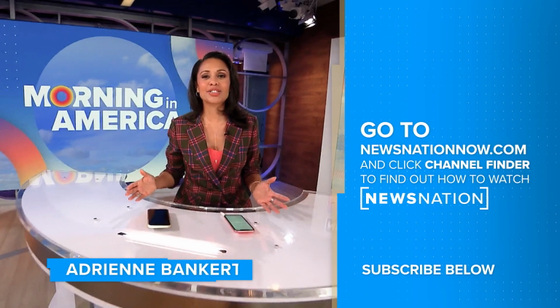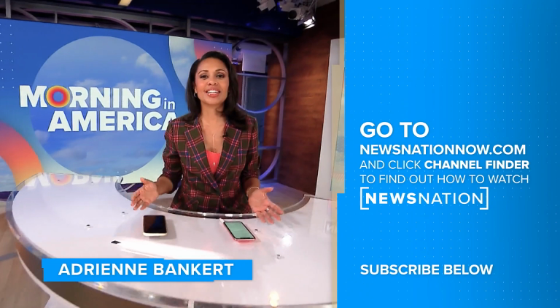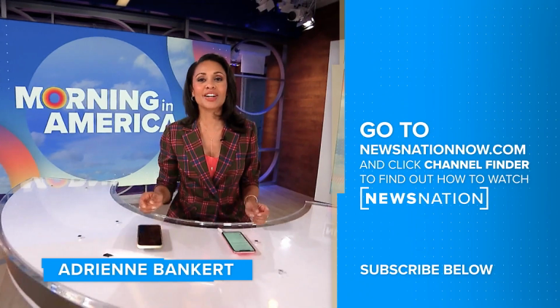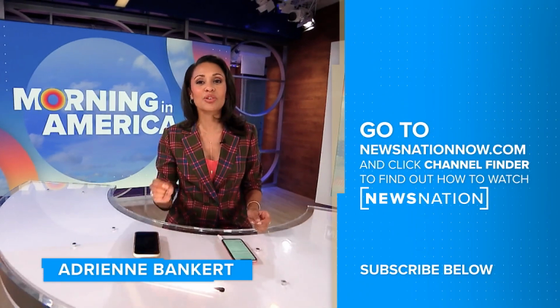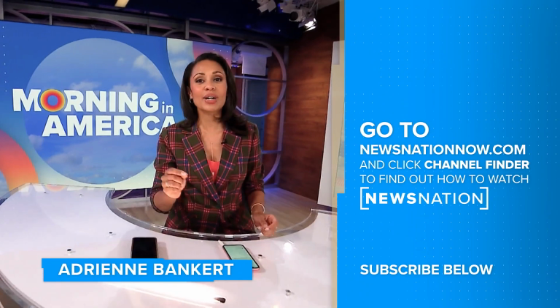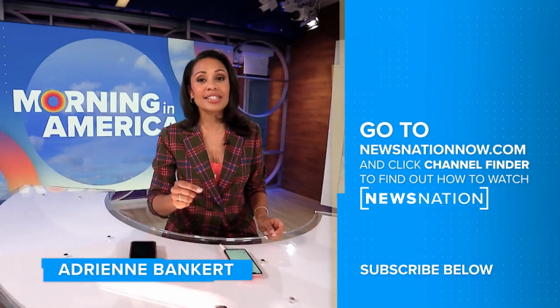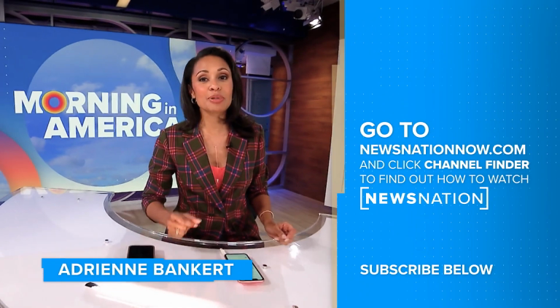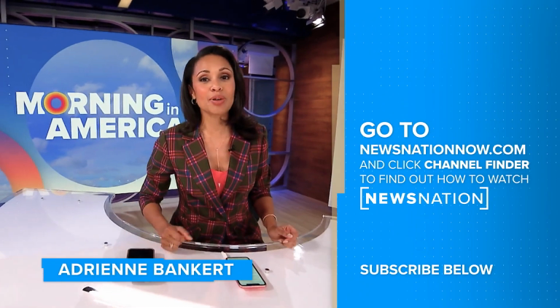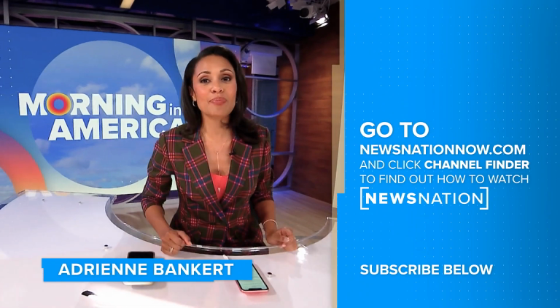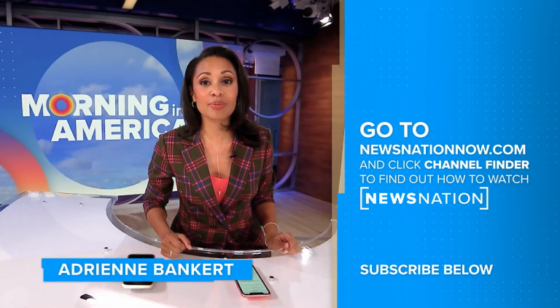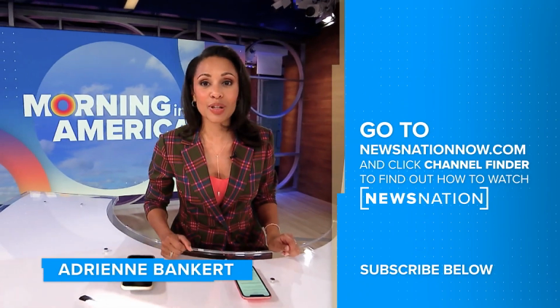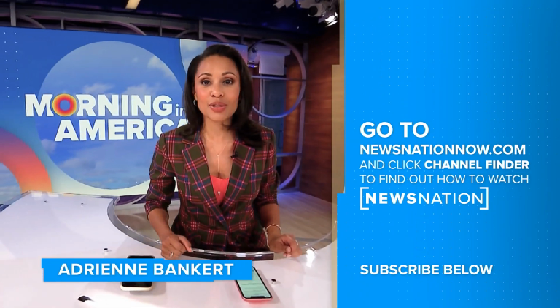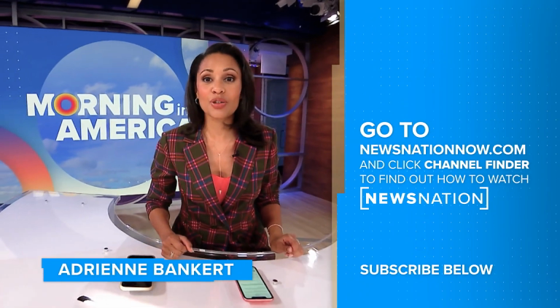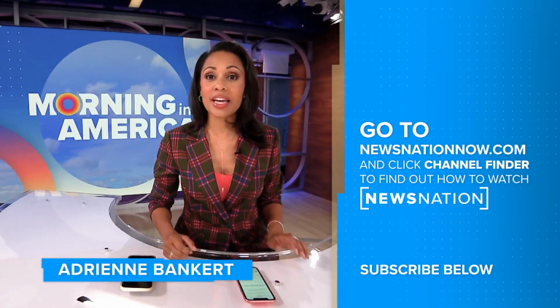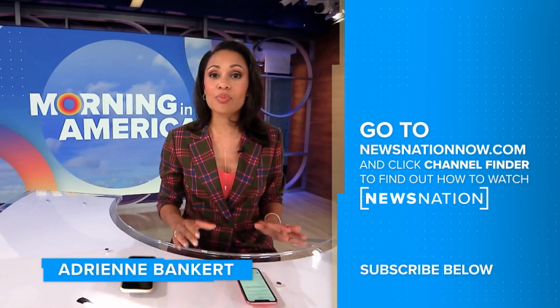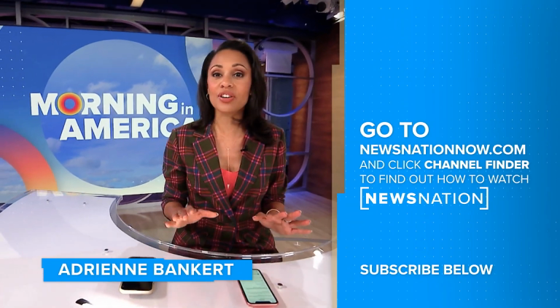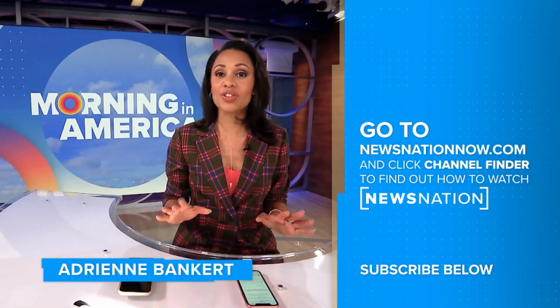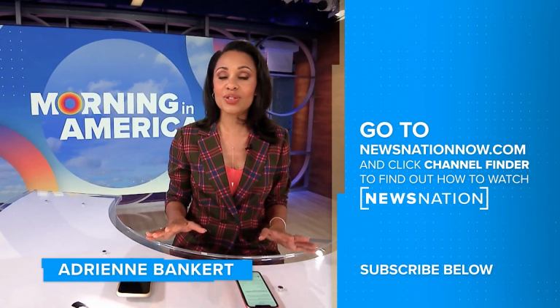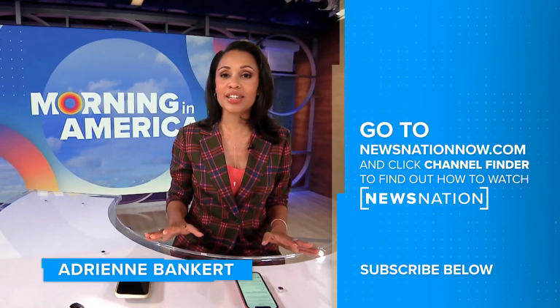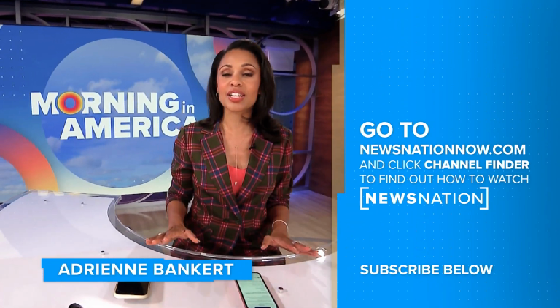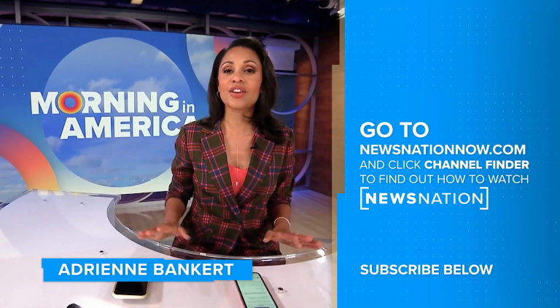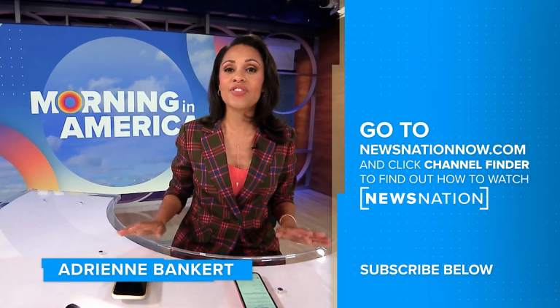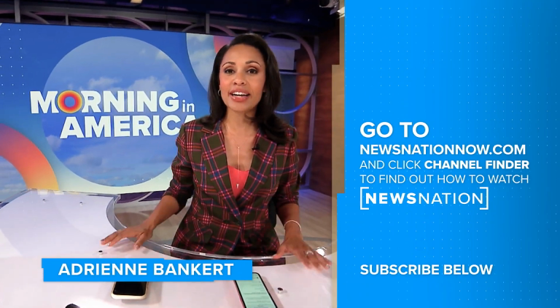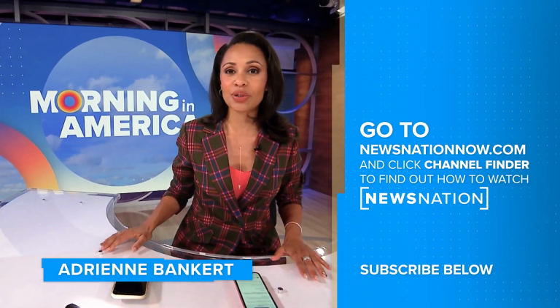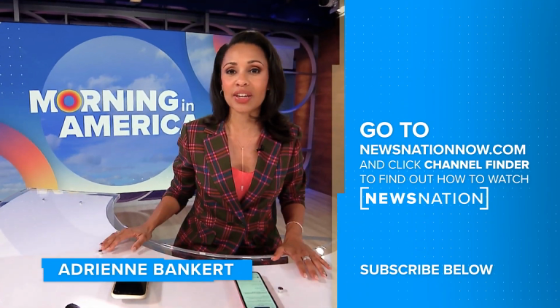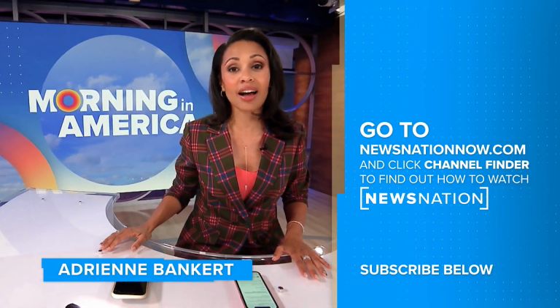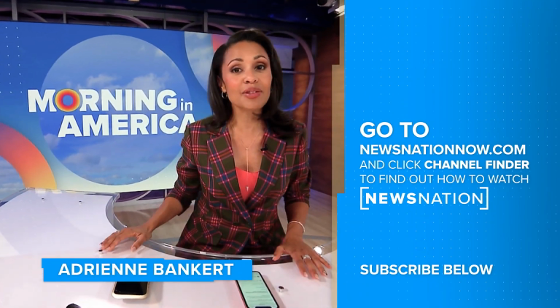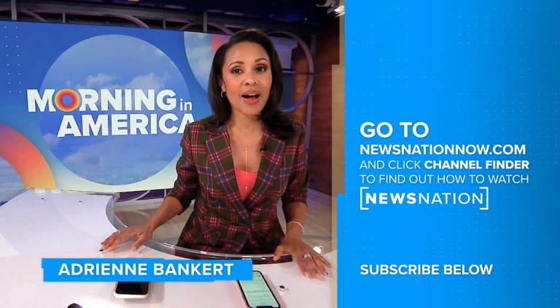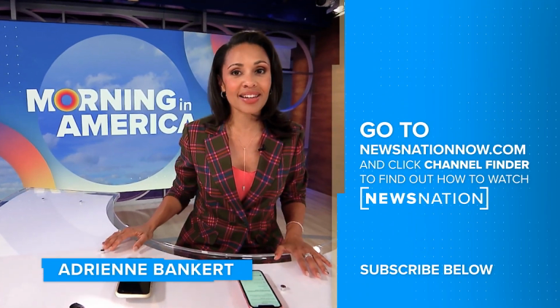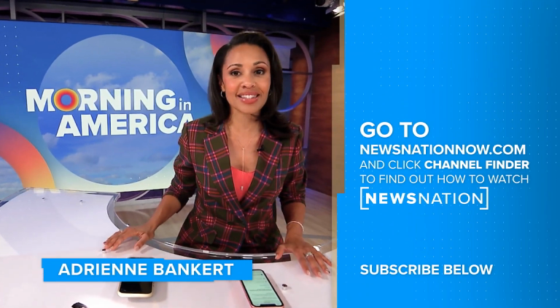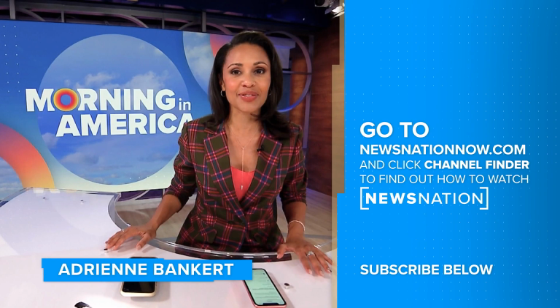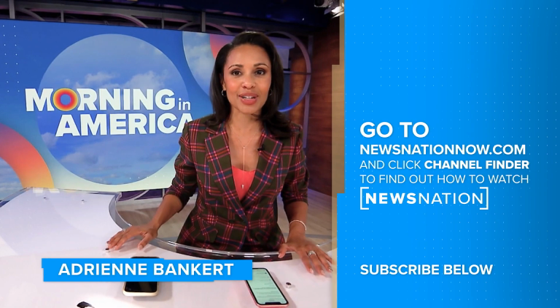Make sure to click on the red subscribe button below so you can get more of News Nation's fact-driven, unbiased coverage.